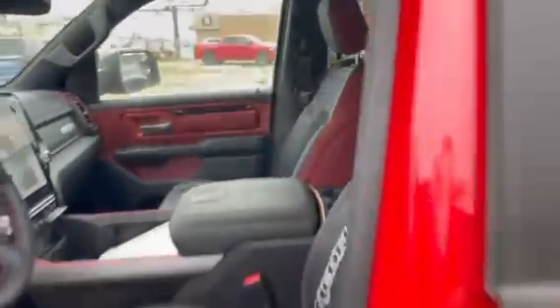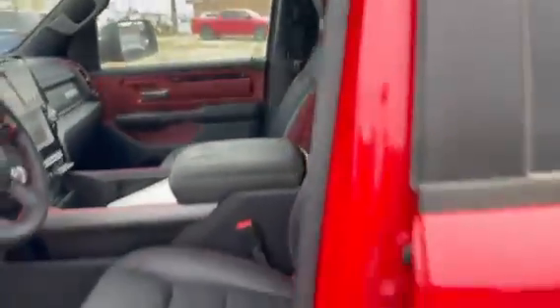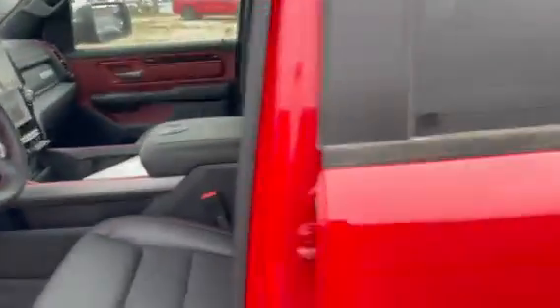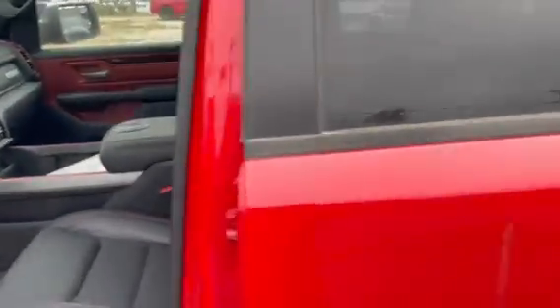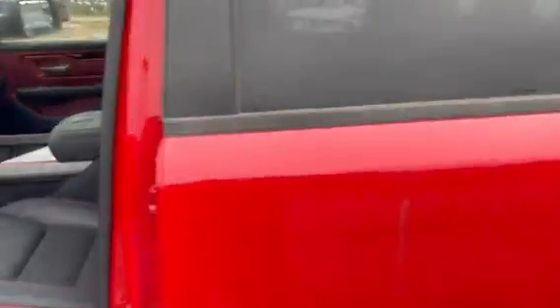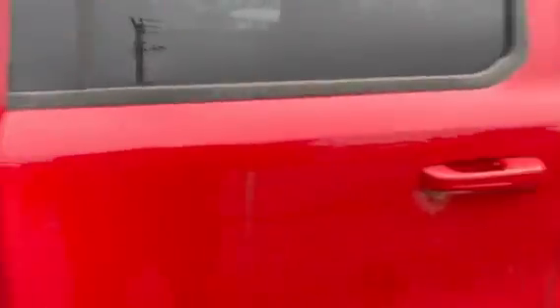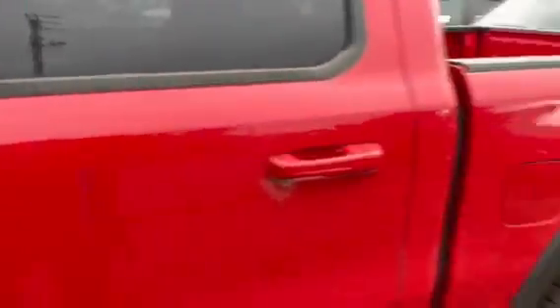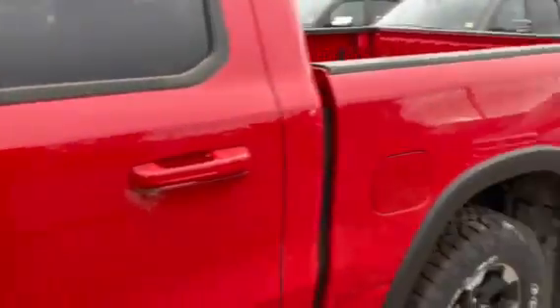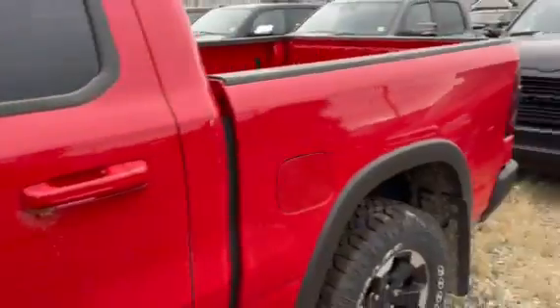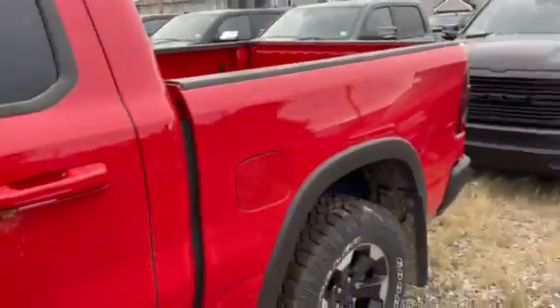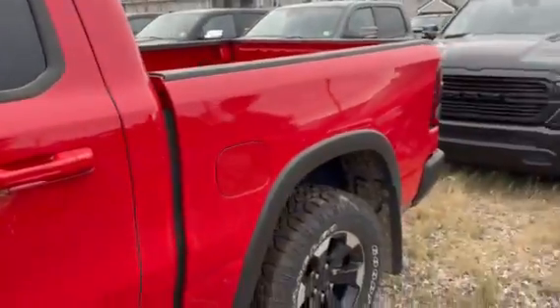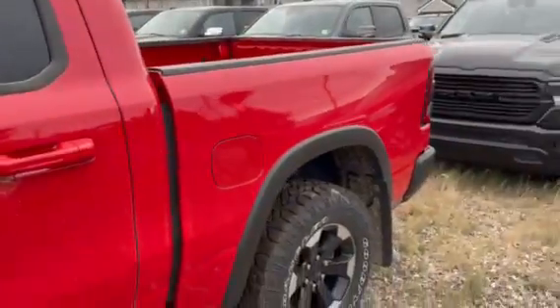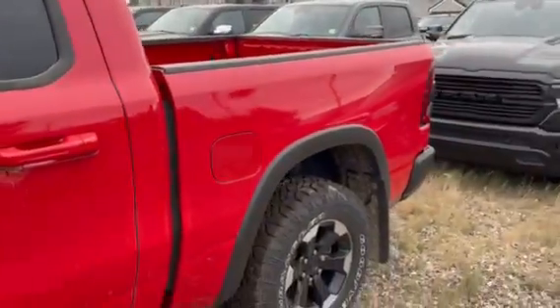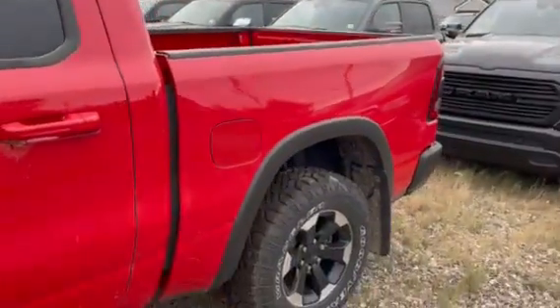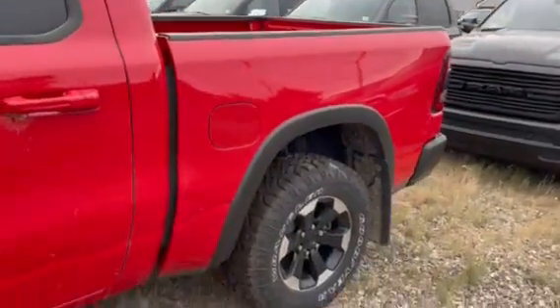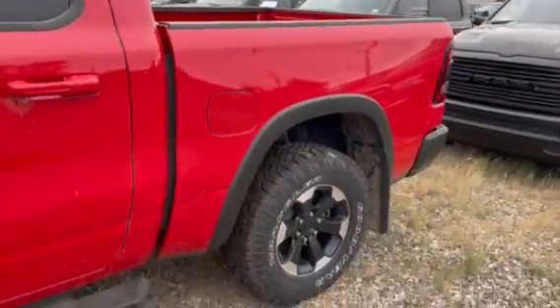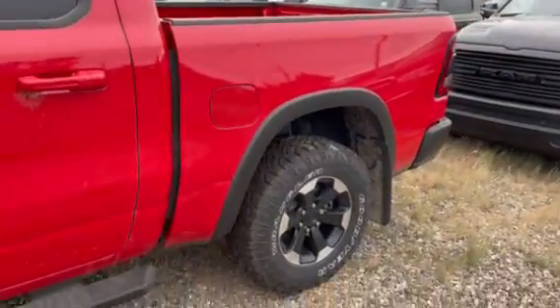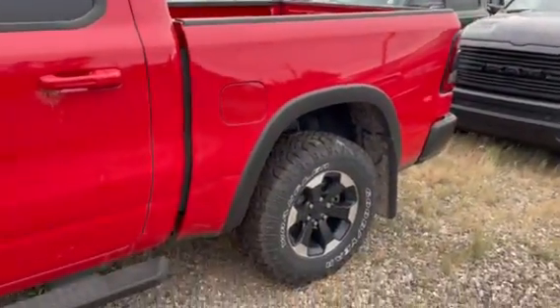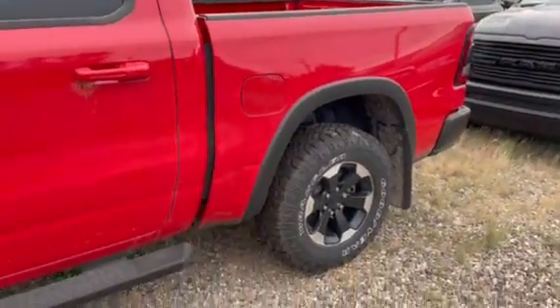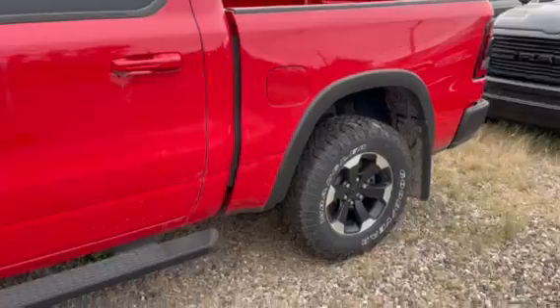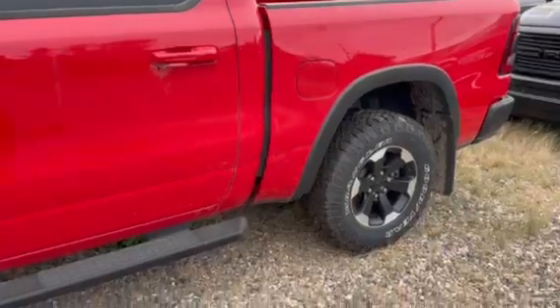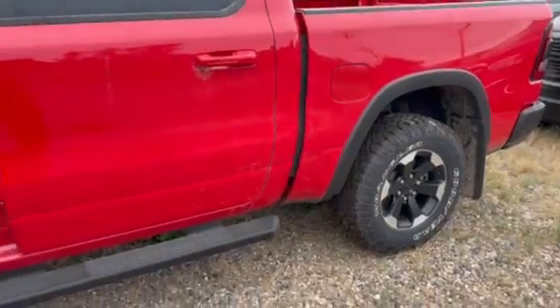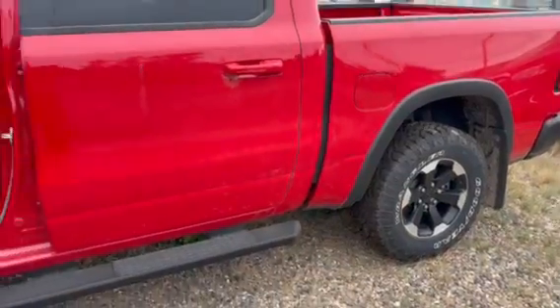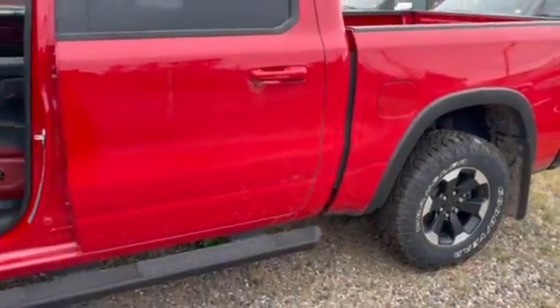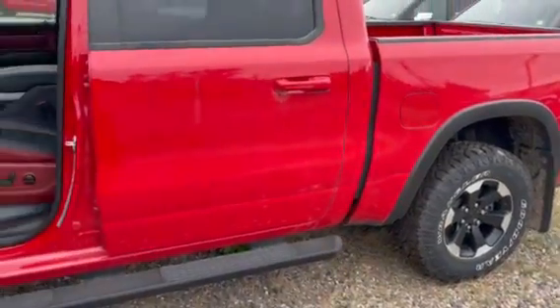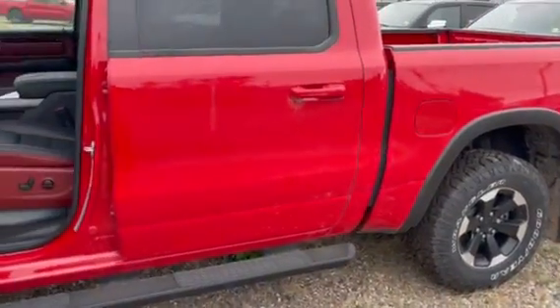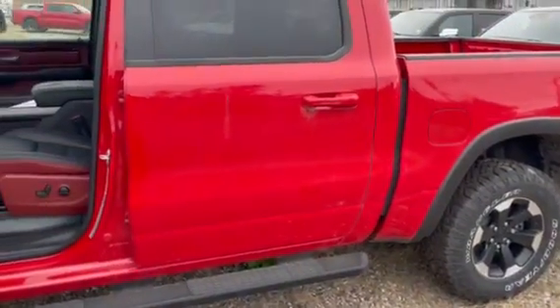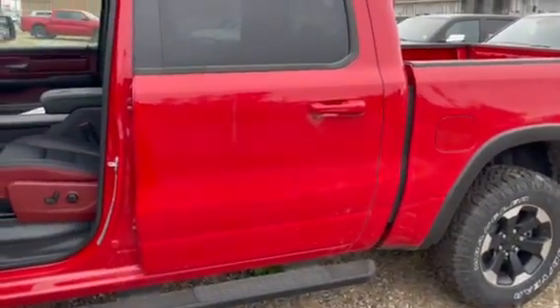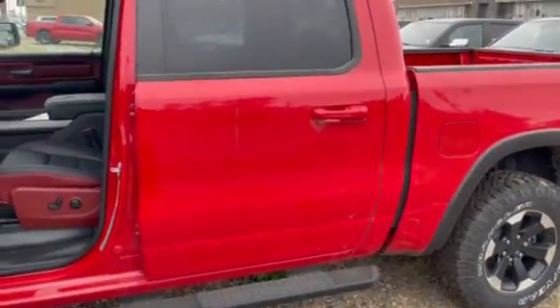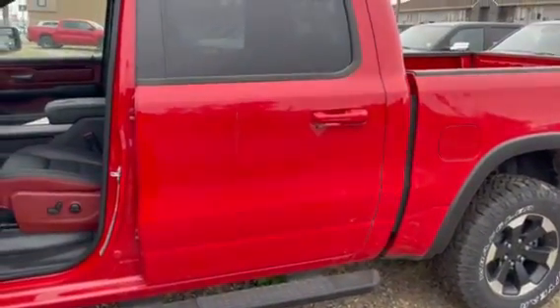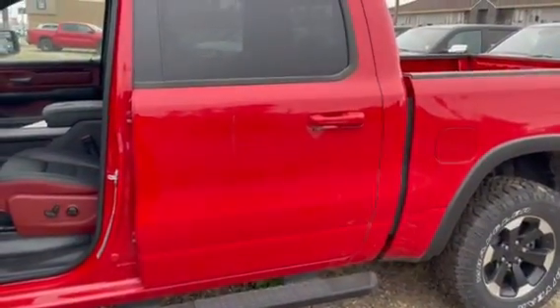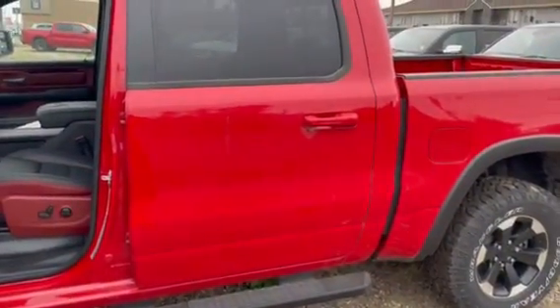If you want to take a peek at this truck or any like it, call Jason at Auto Clearing Jeep and Ram Center — I'd be more than happy to help. Have a great day!